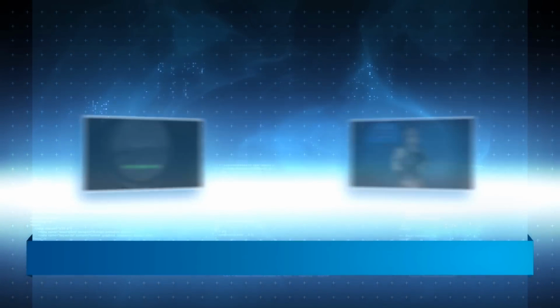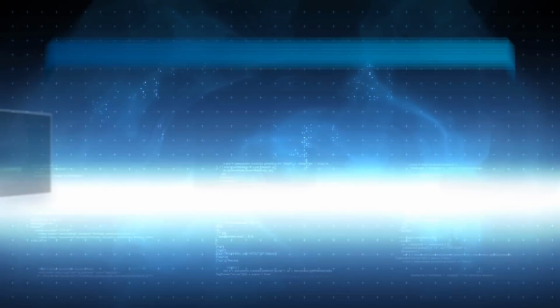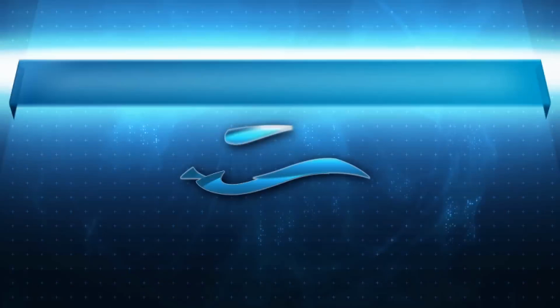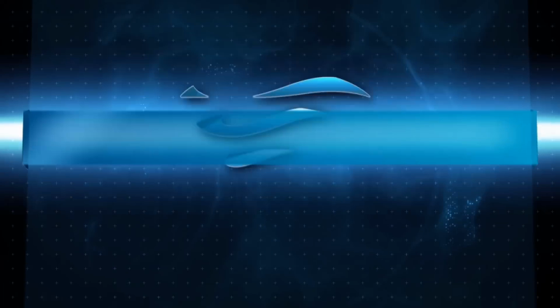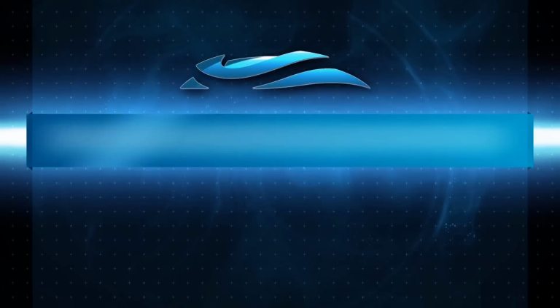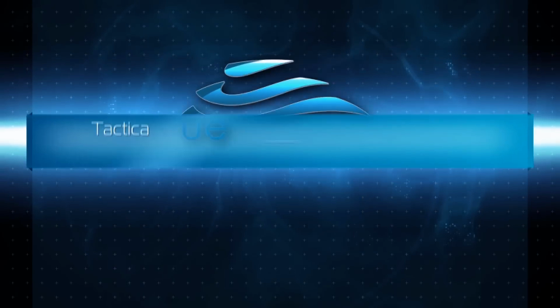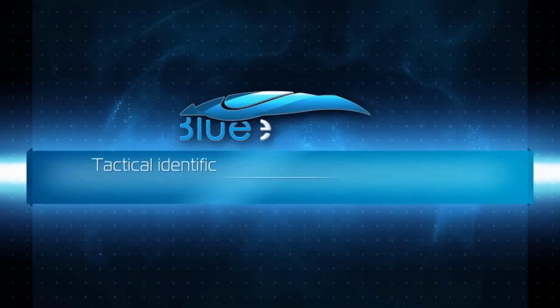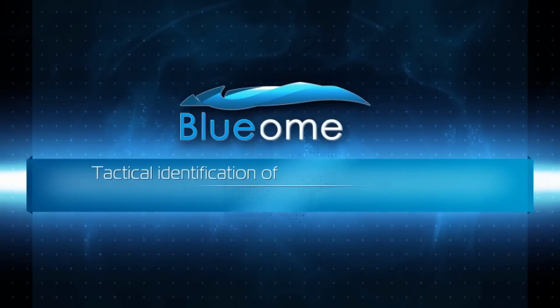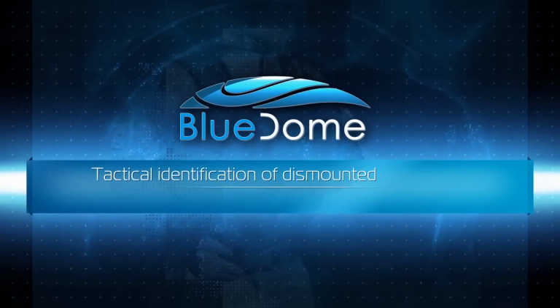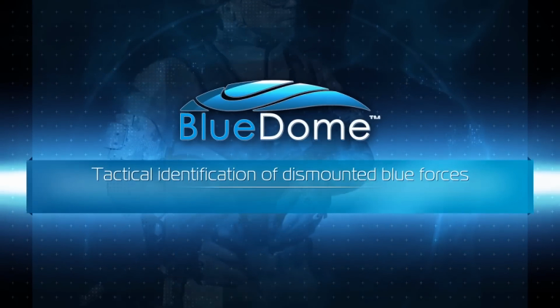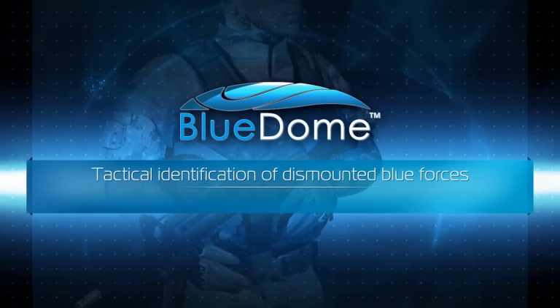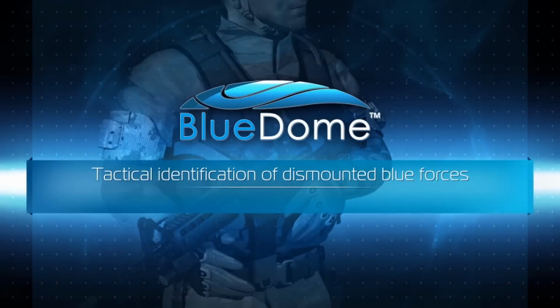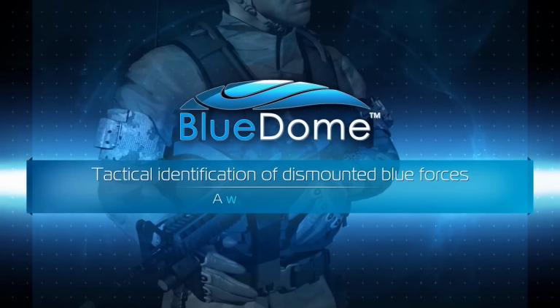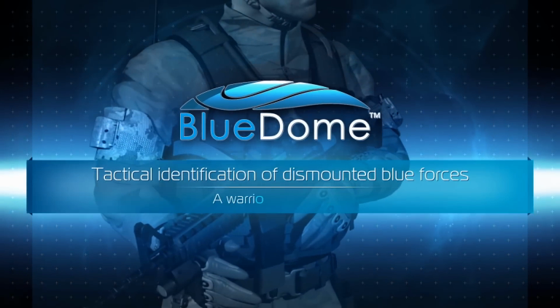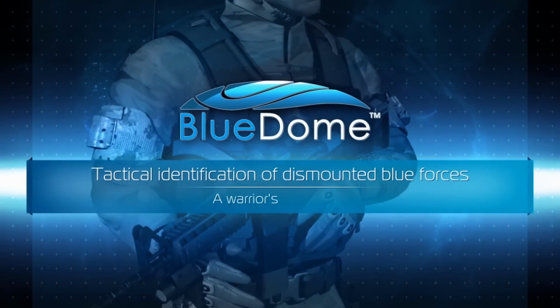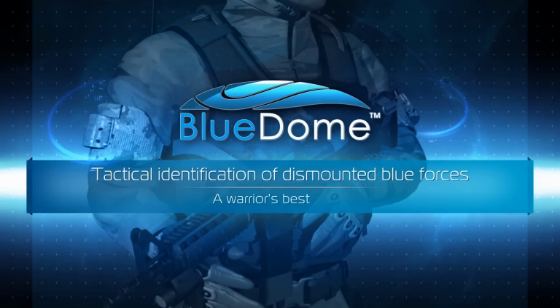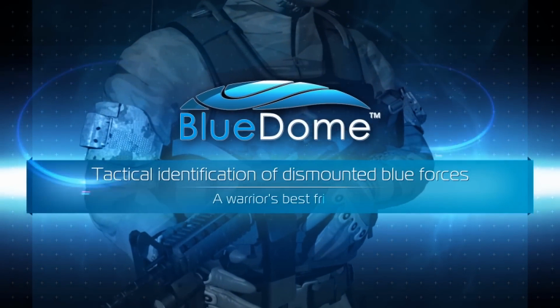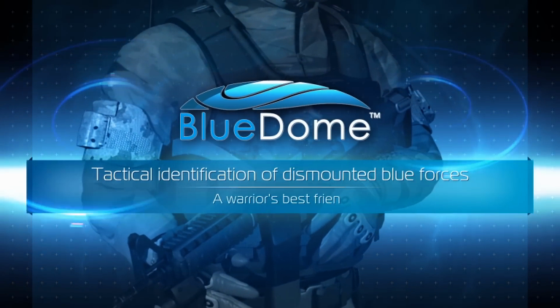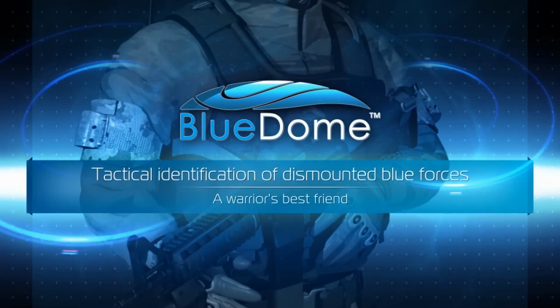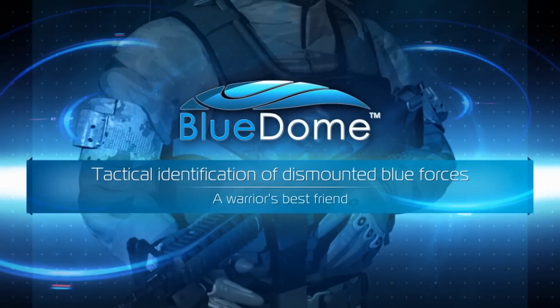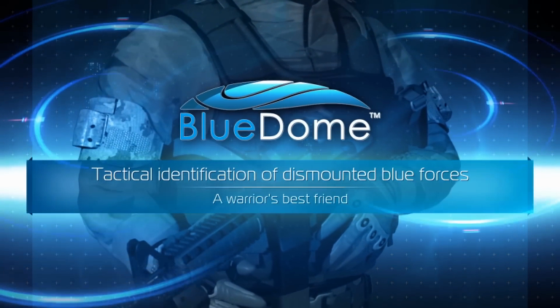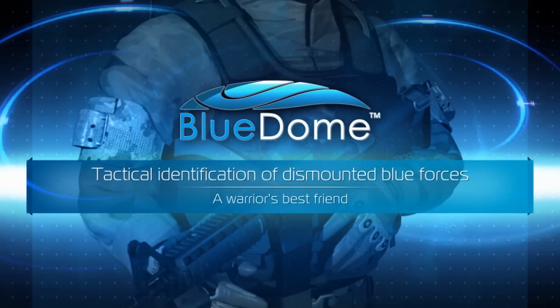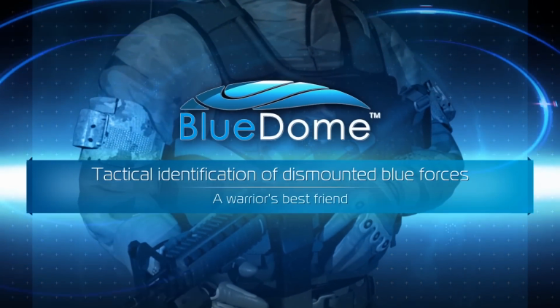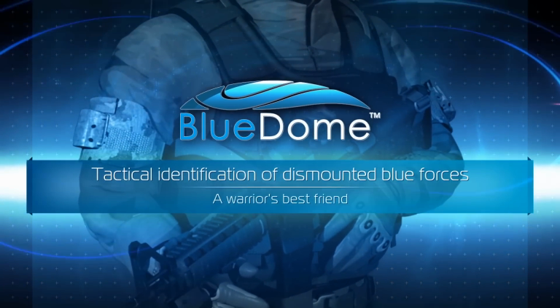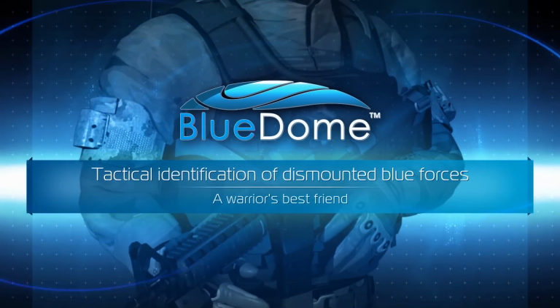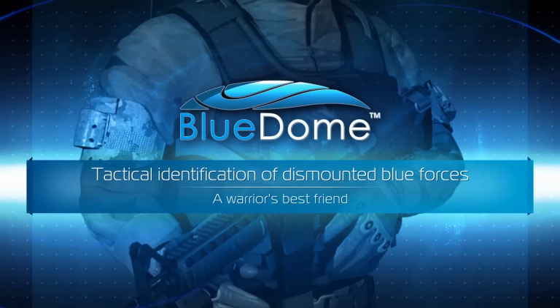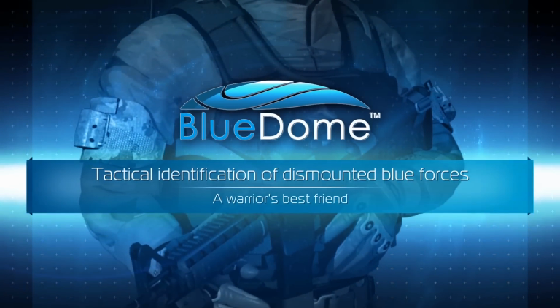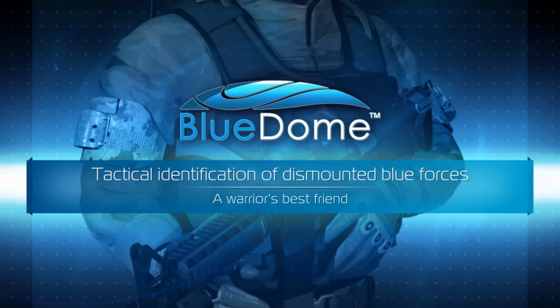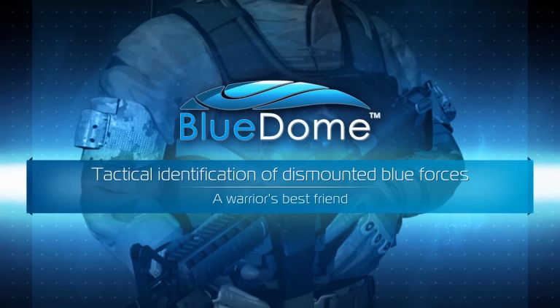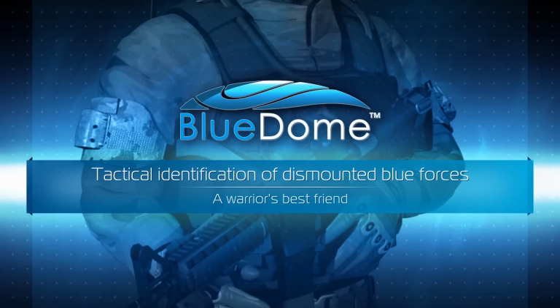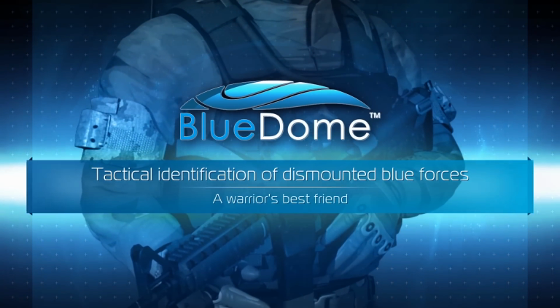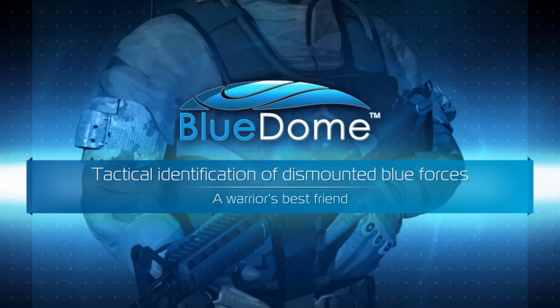Blue Dome. Tactical identification of dismounted blue forces. A warrior's best friend.